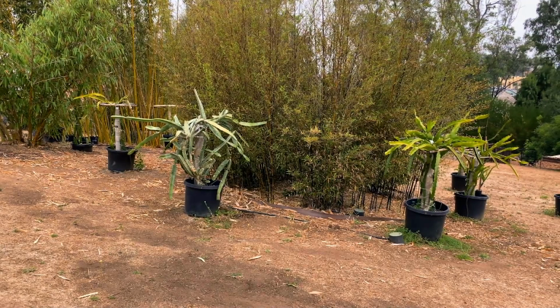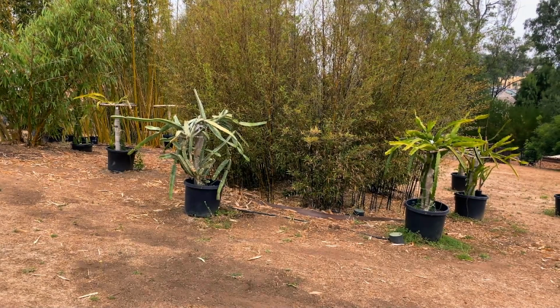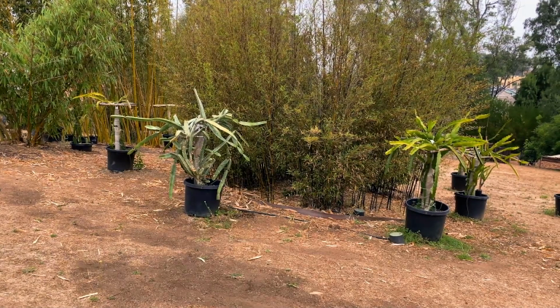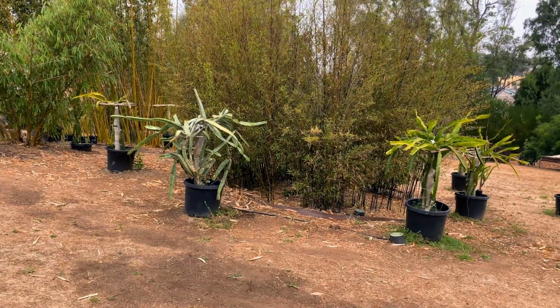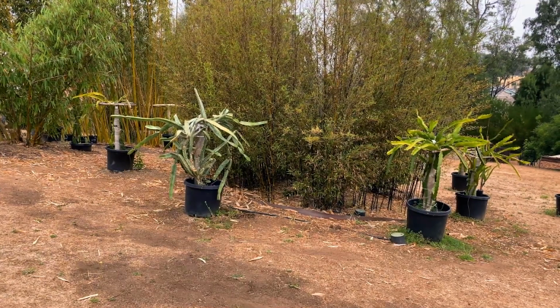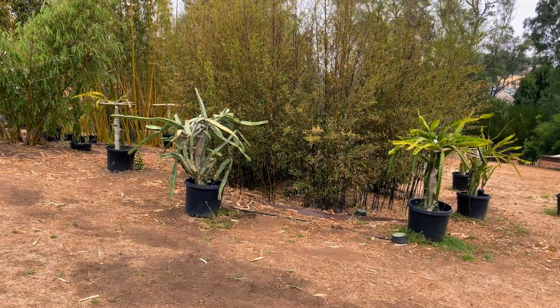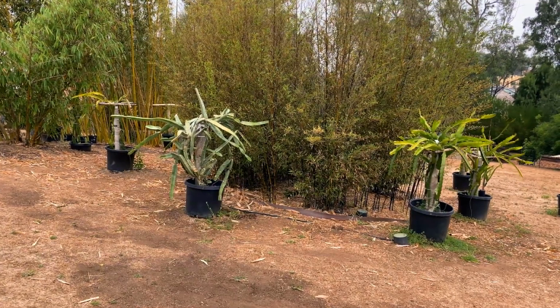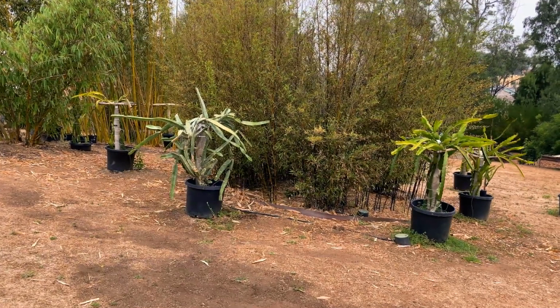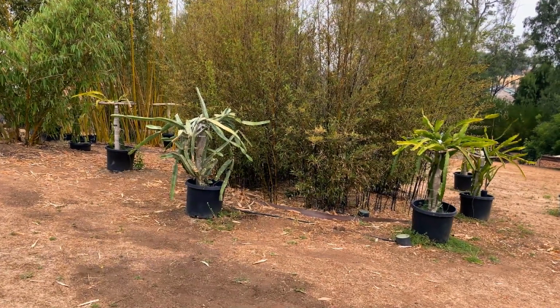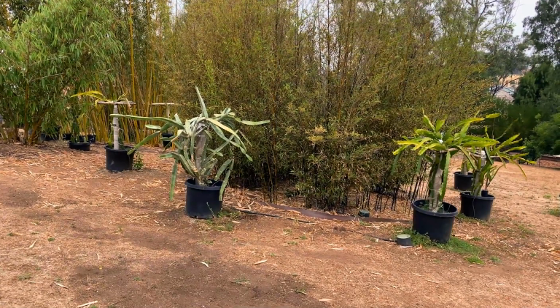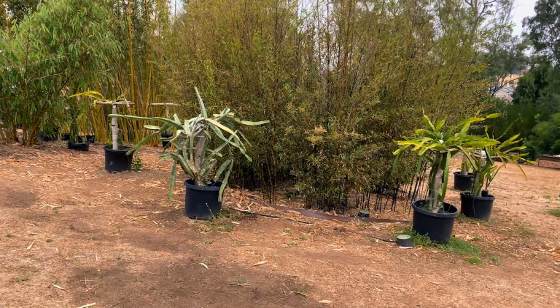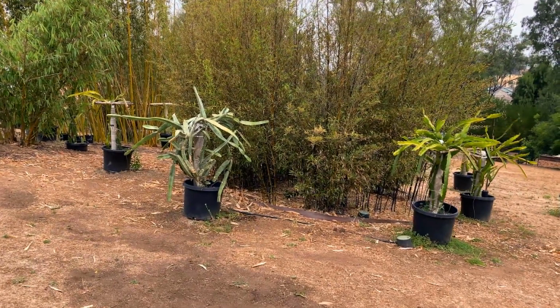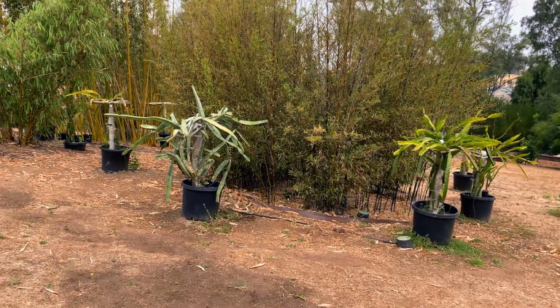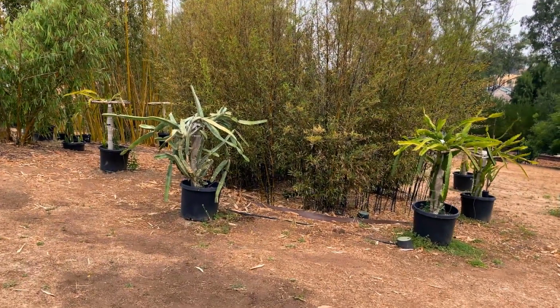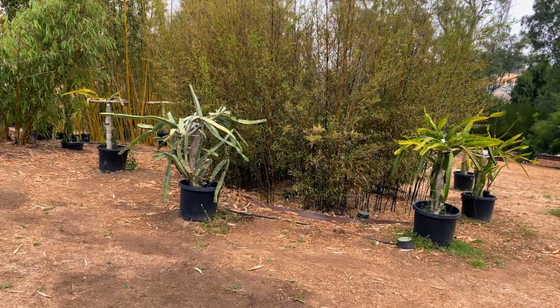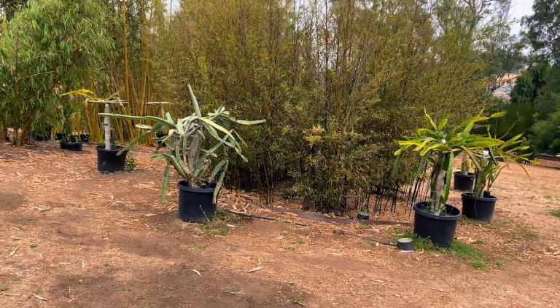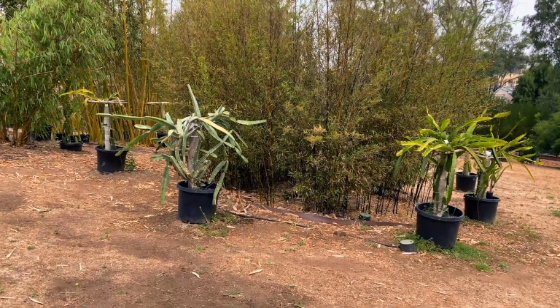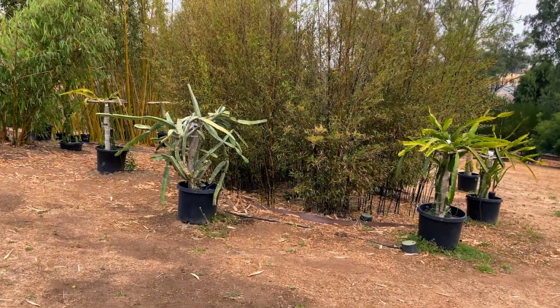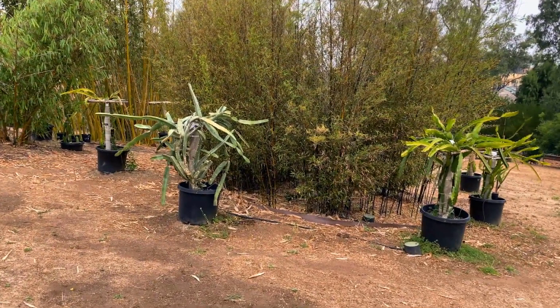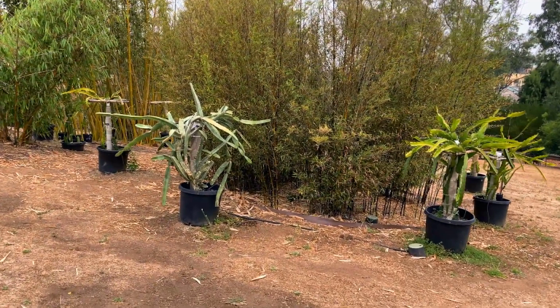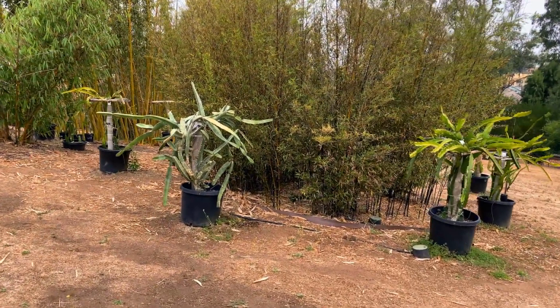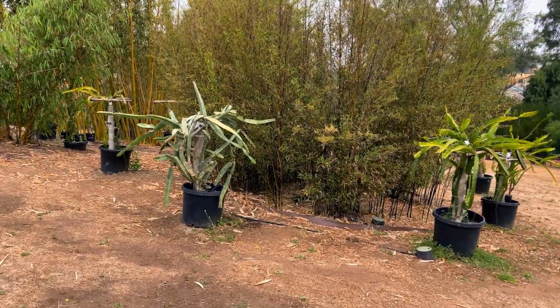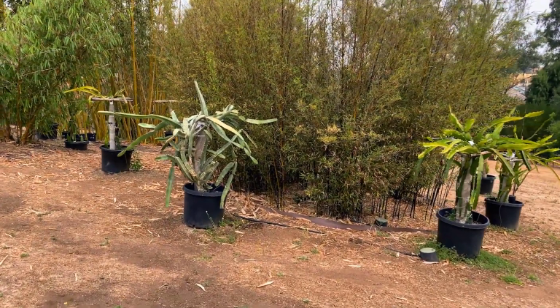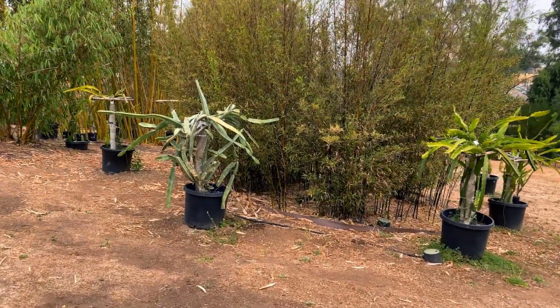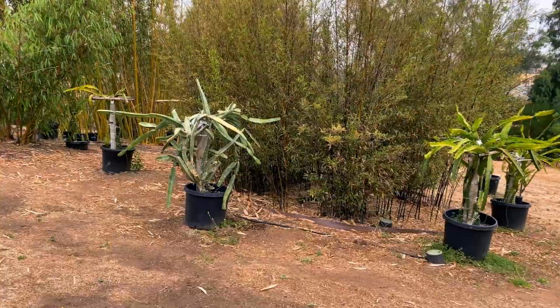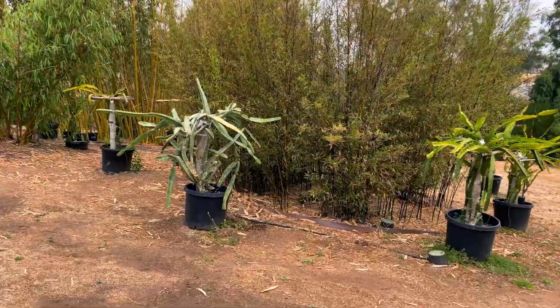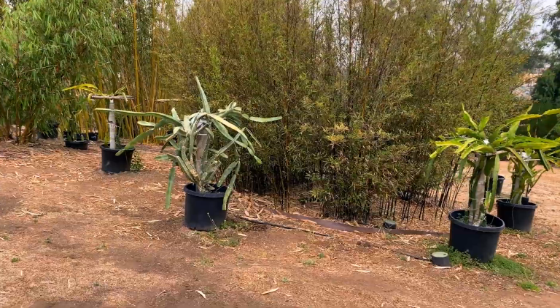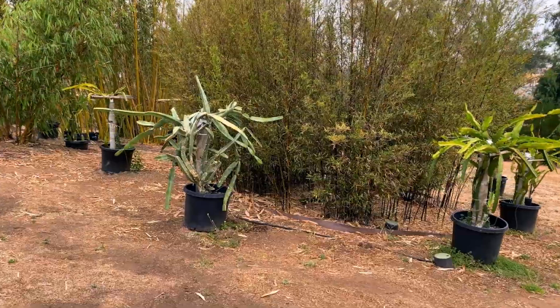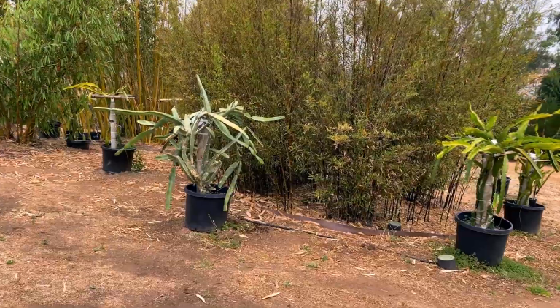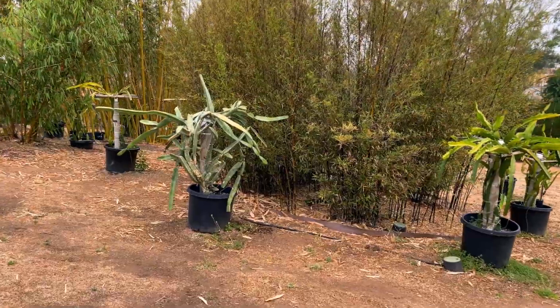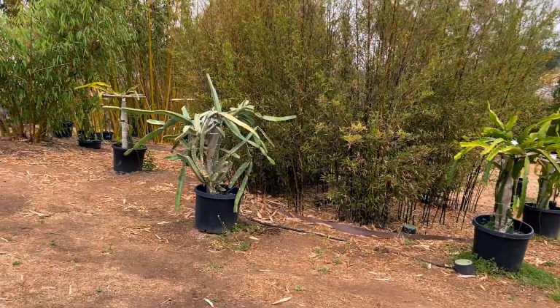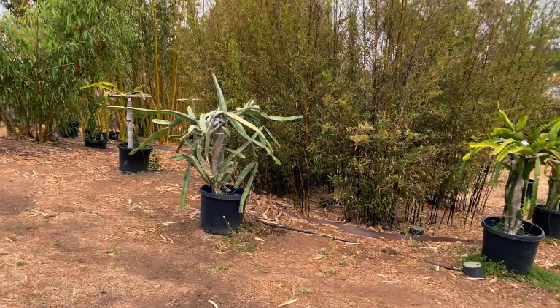Good morning fellow gardeners. This is Paul and let's do a three-month update on the plant K.